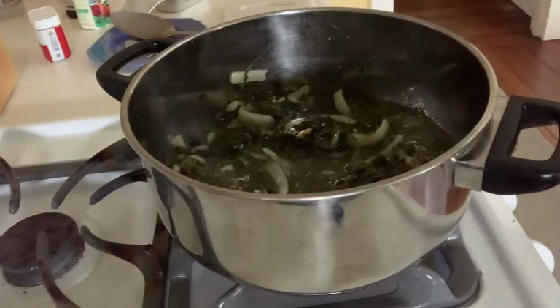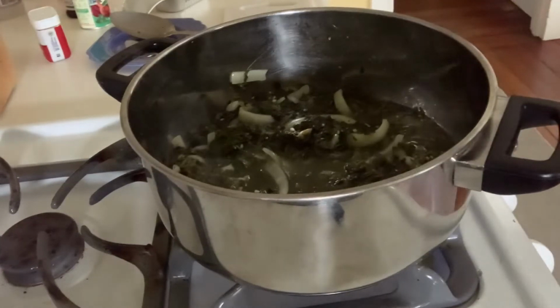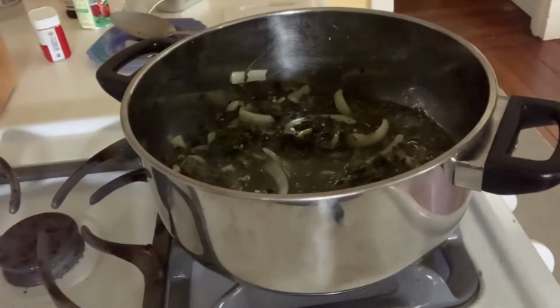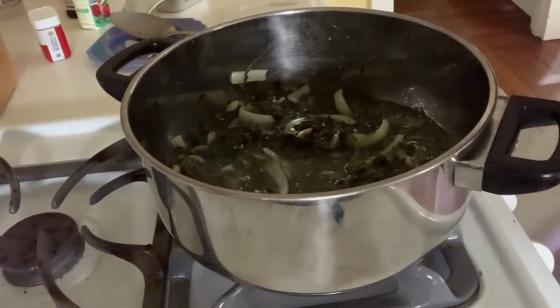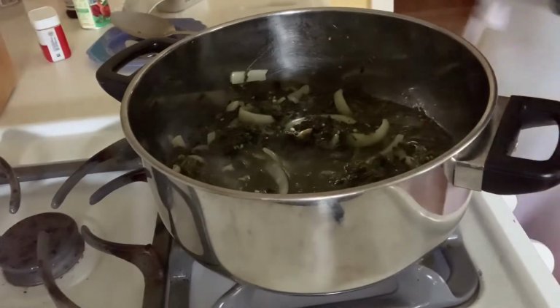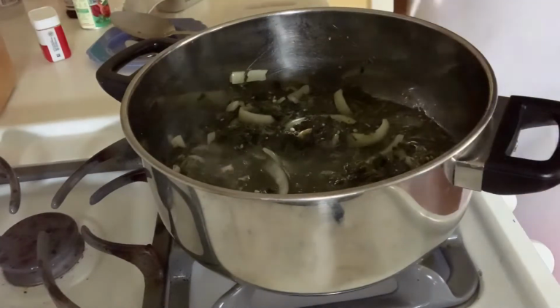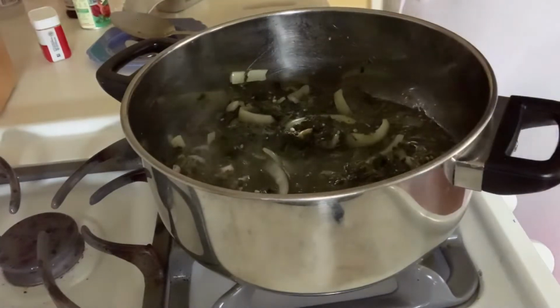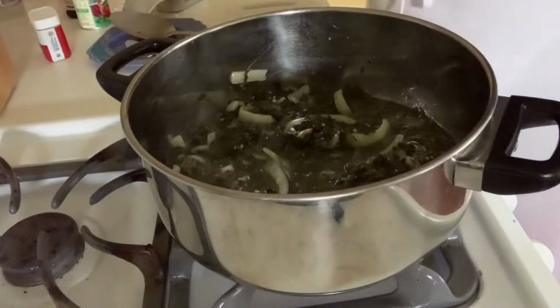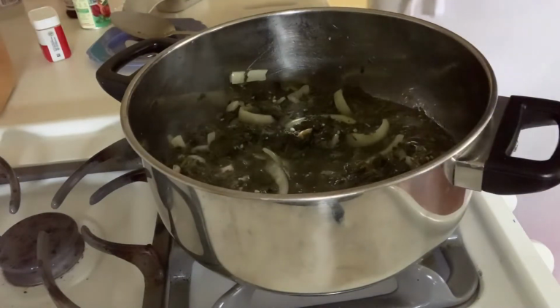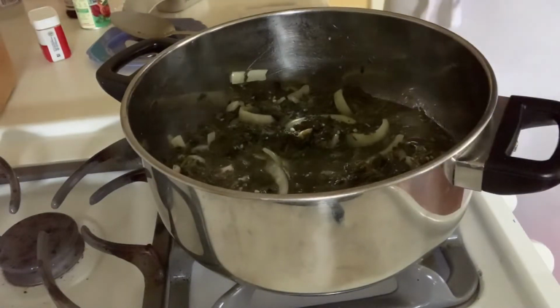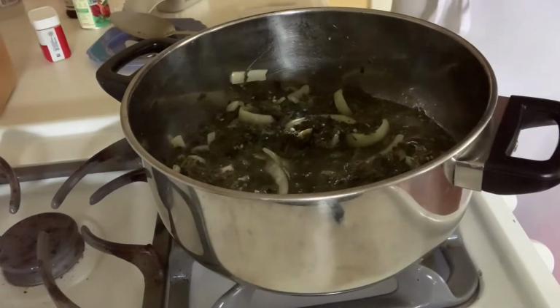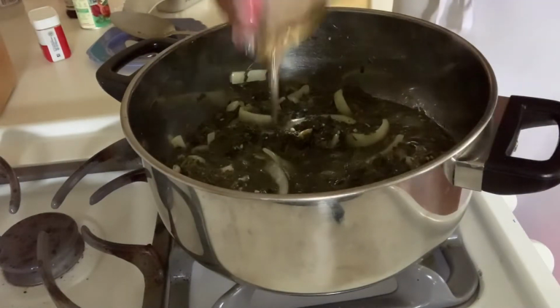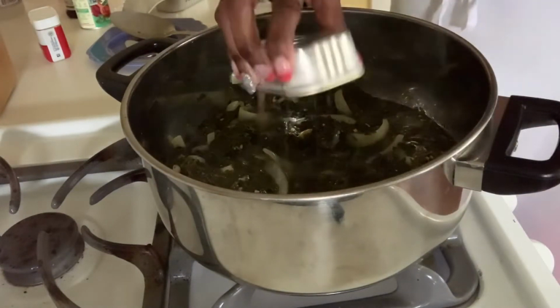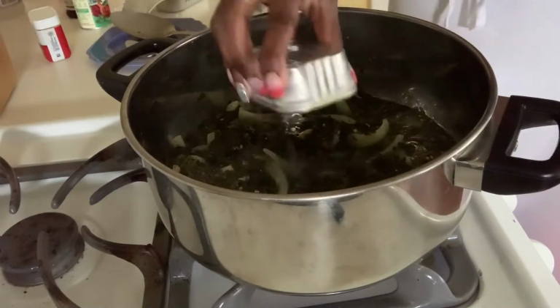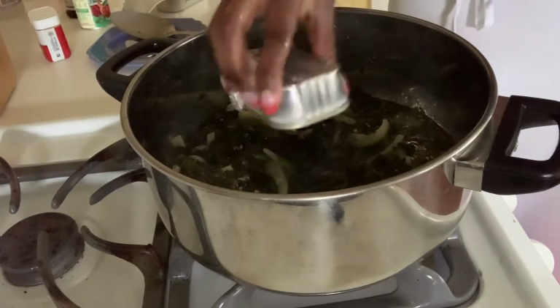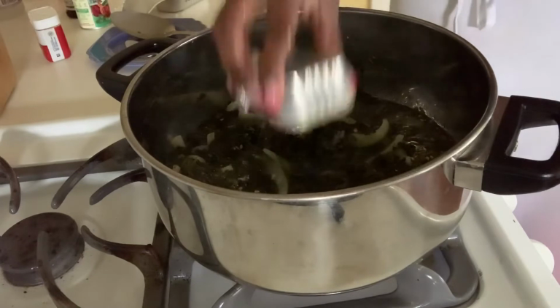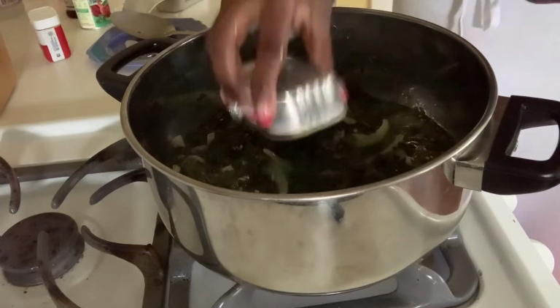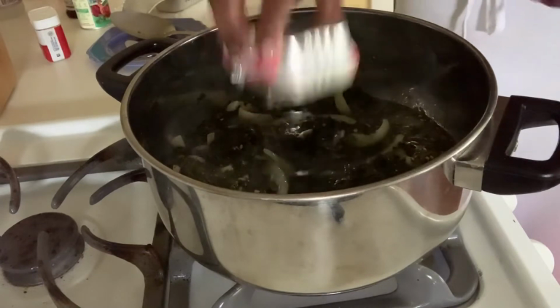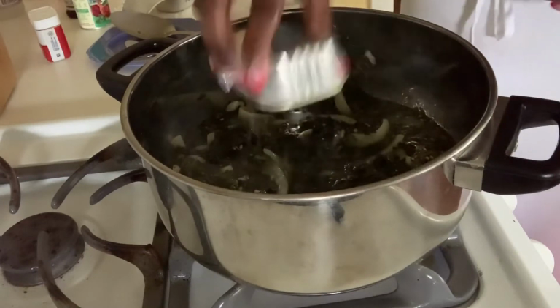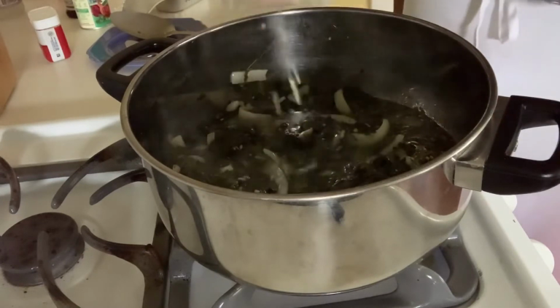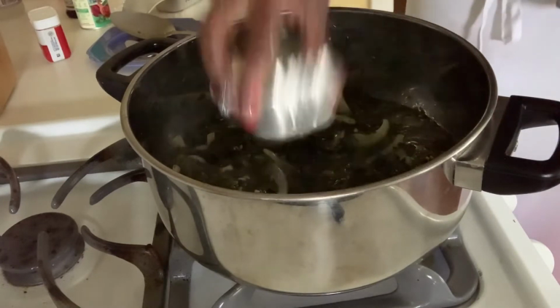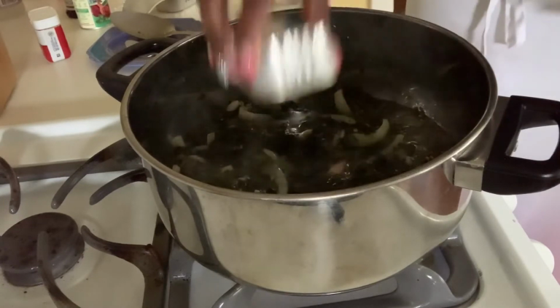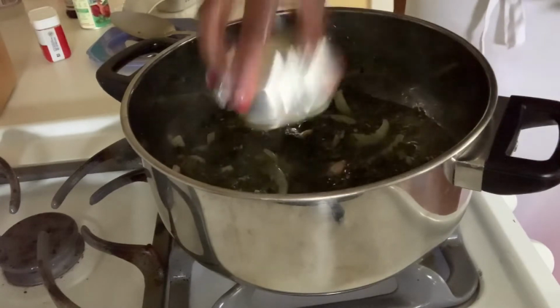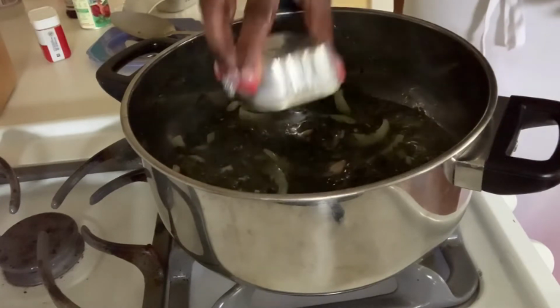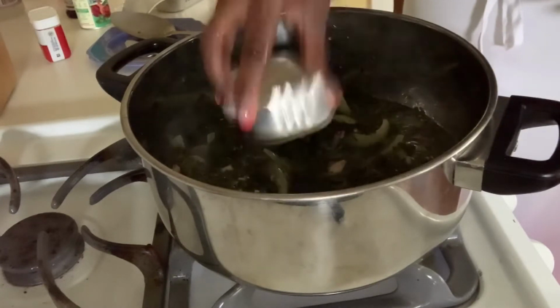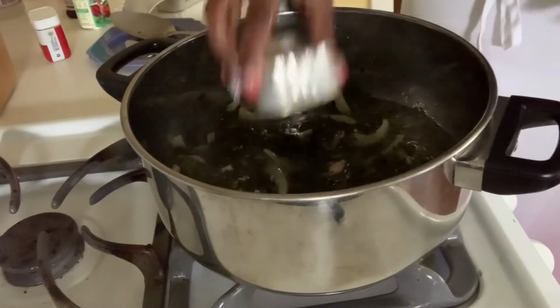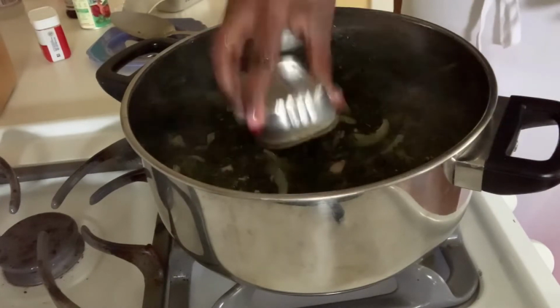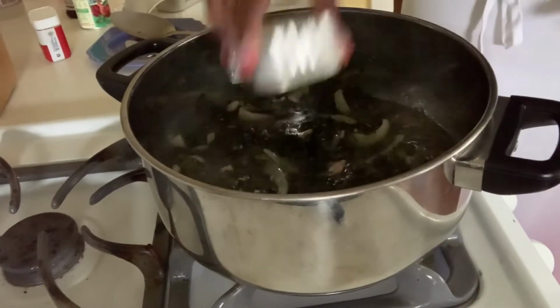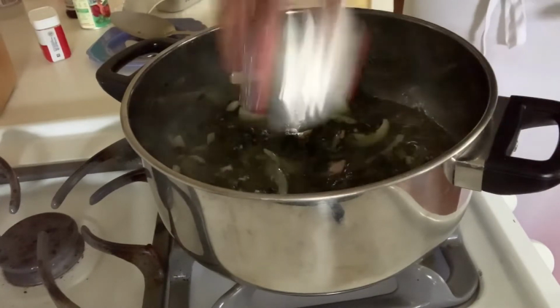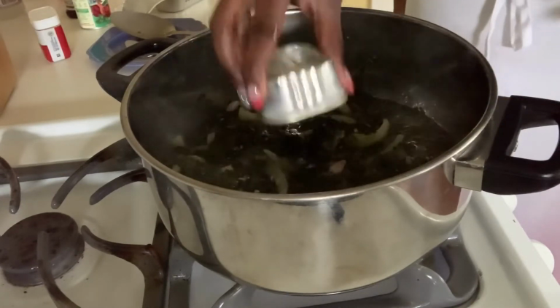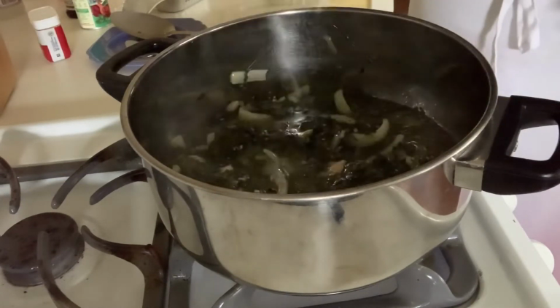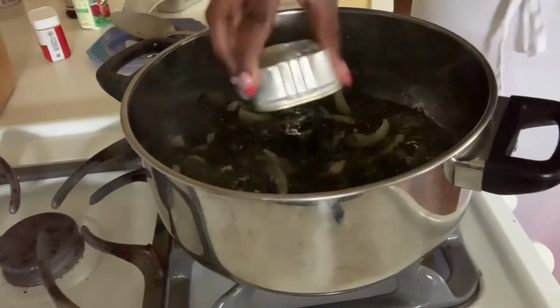Let me know in the comments what your favorite greens are. My favorite greens is lettuce.